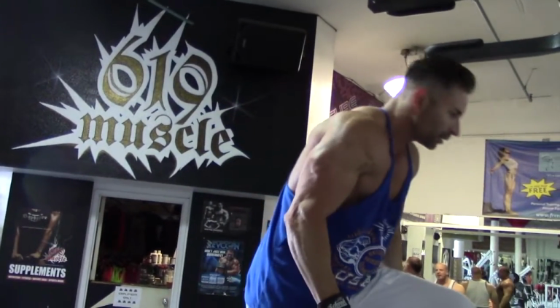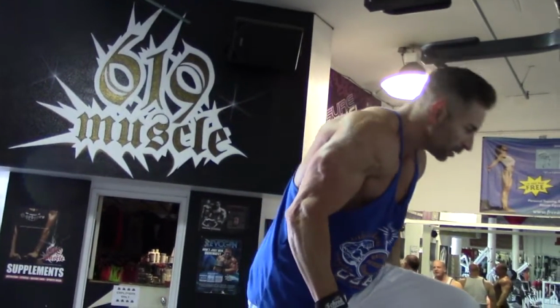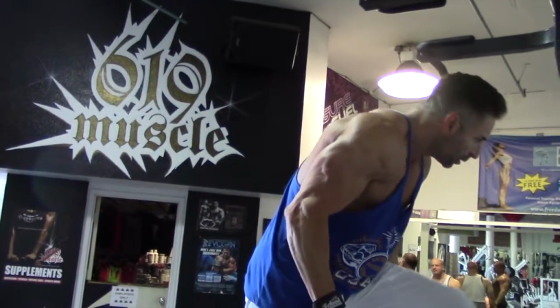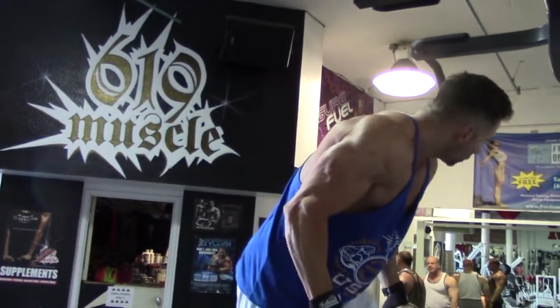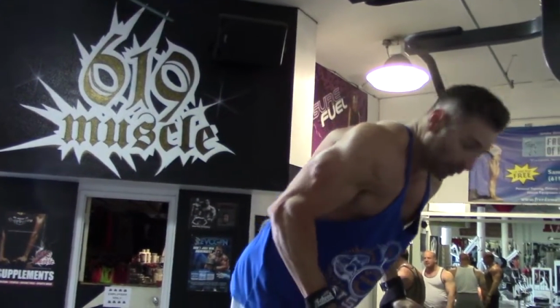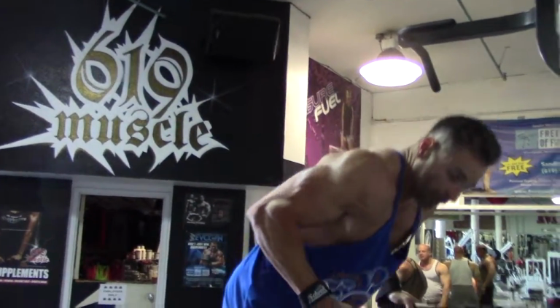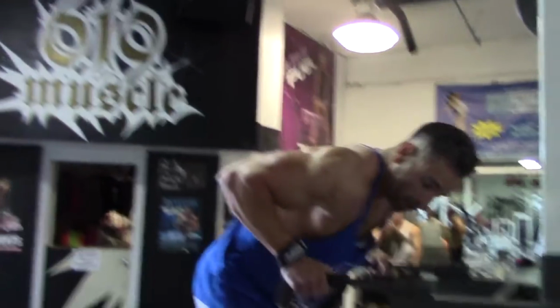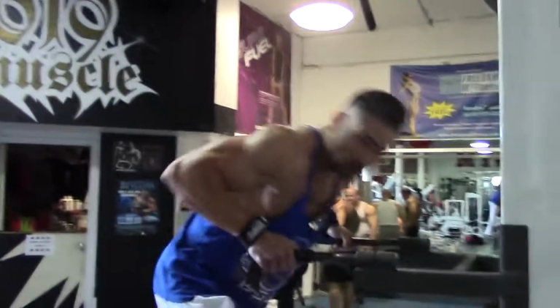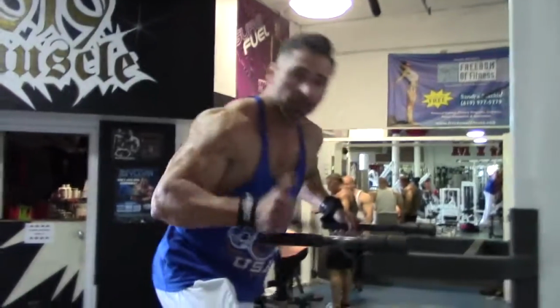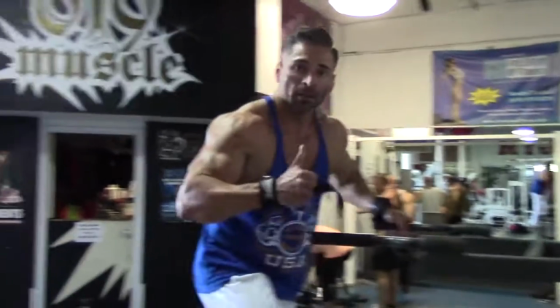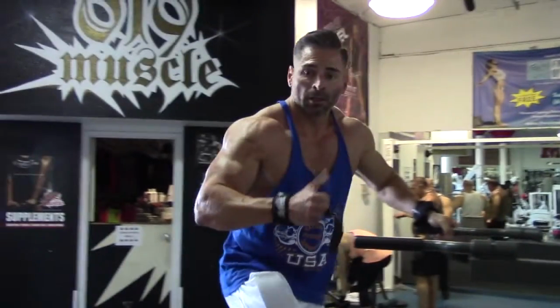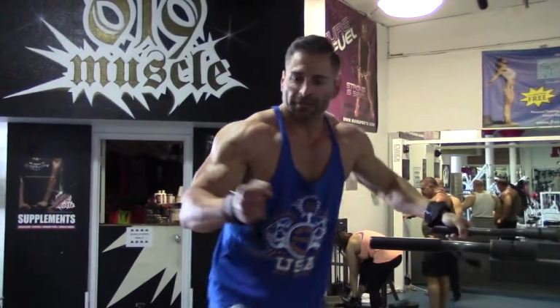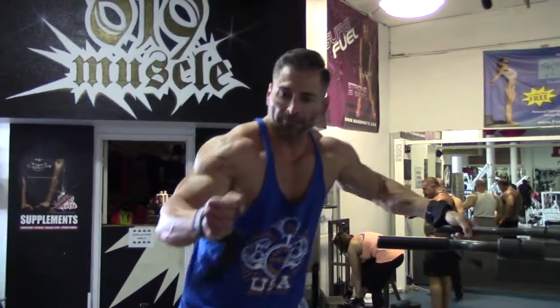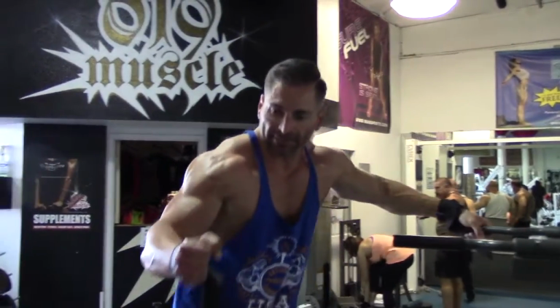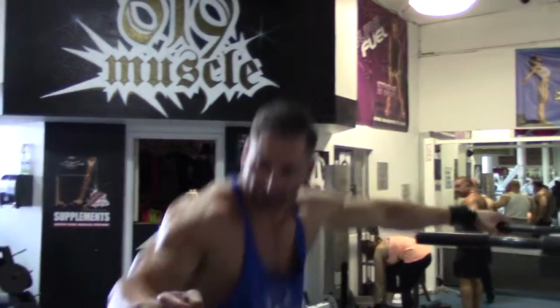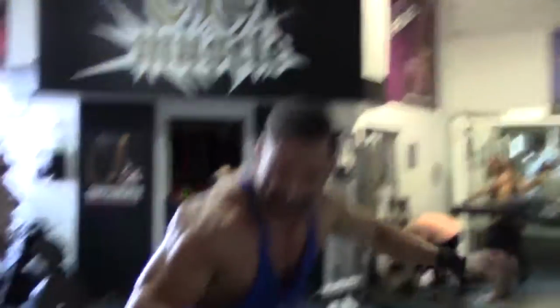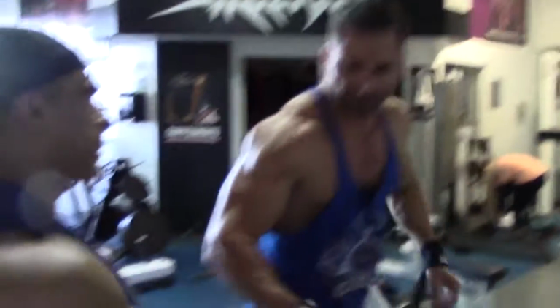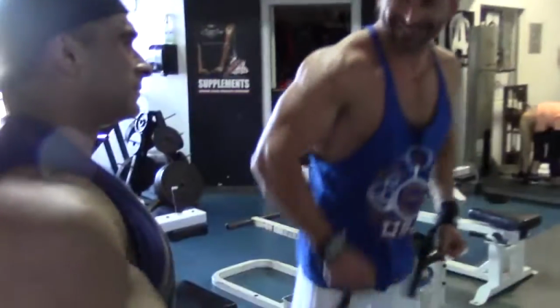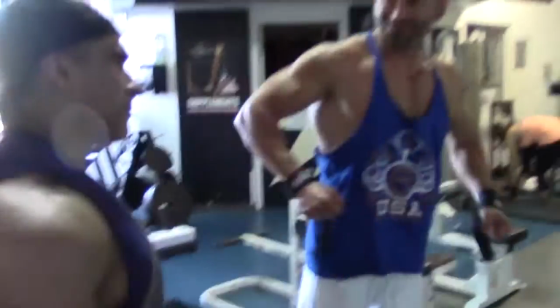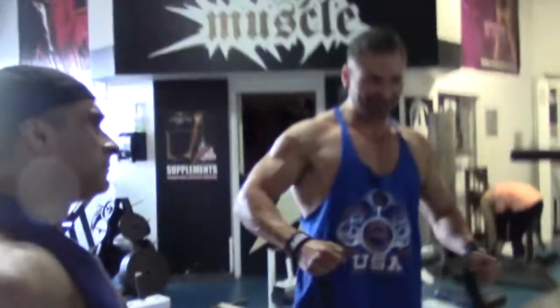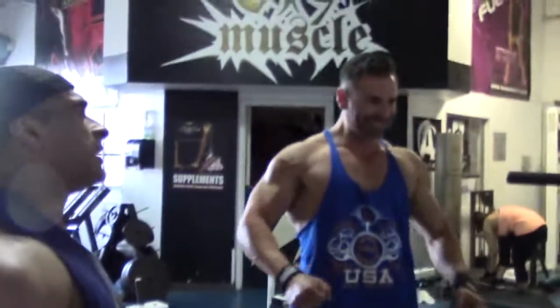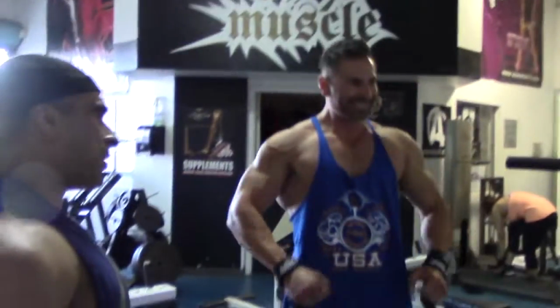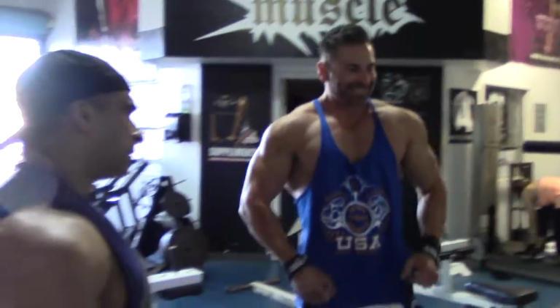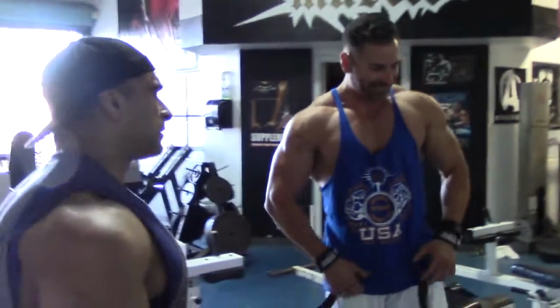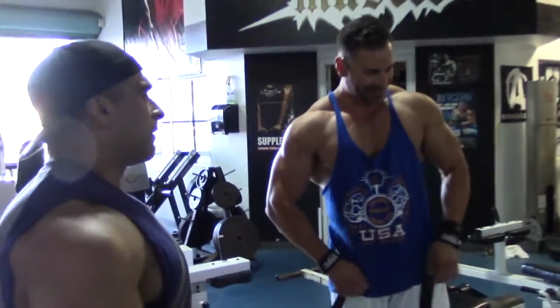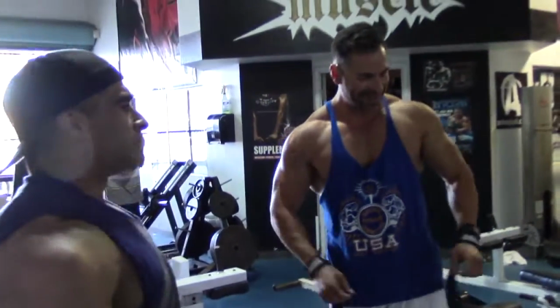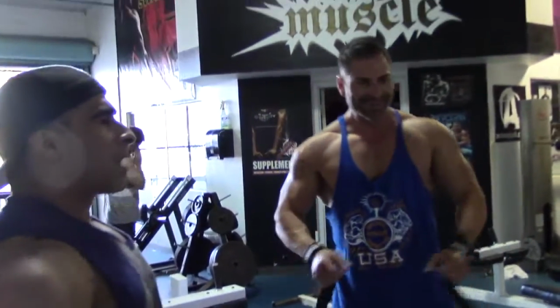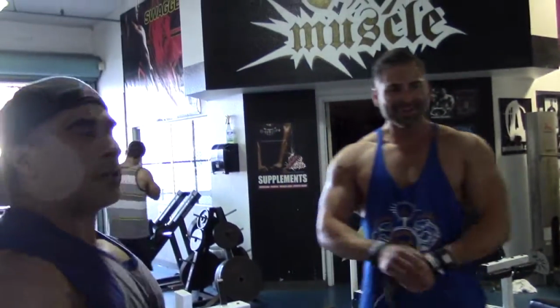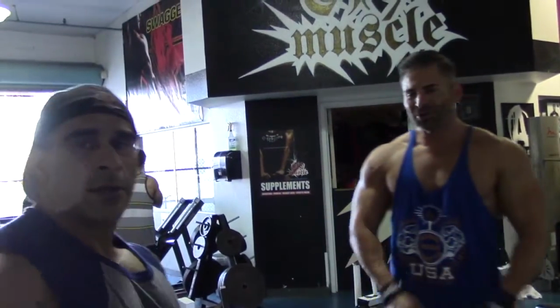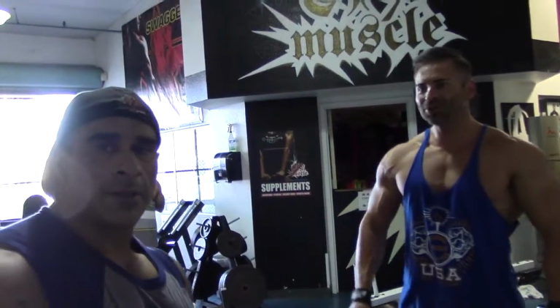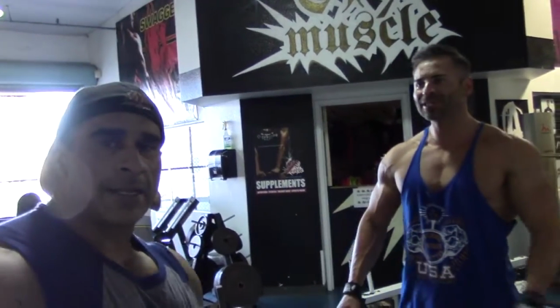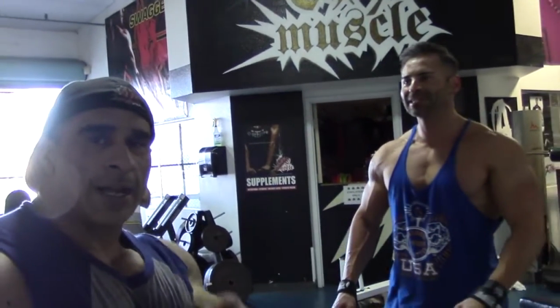Great workout! Charlie, awesome job man! That was great! Next time we'll have somebody else in store.